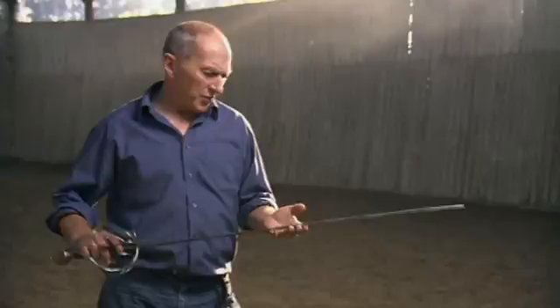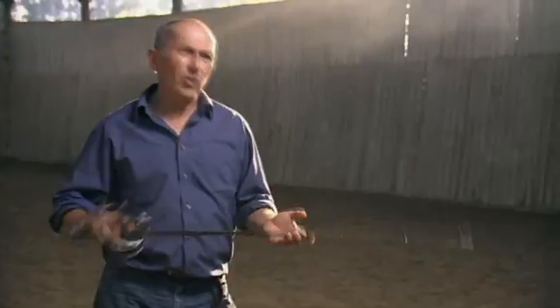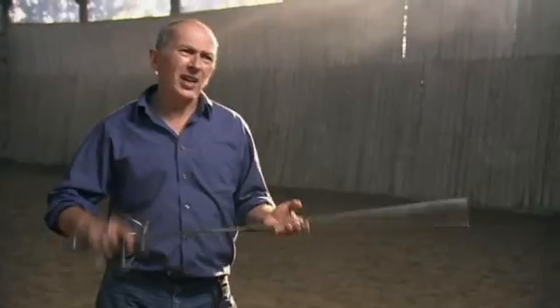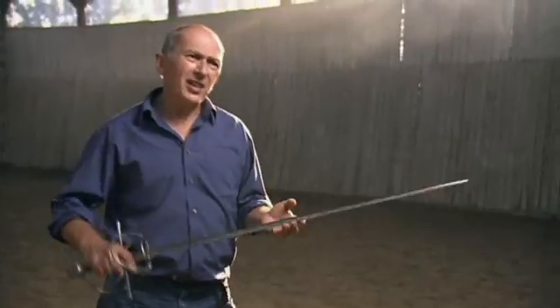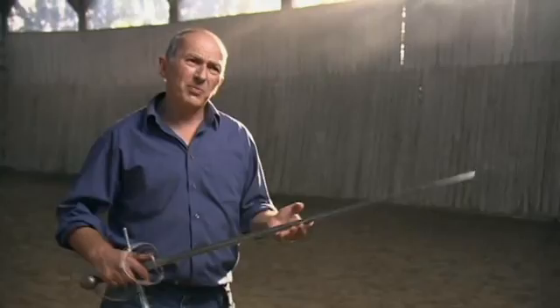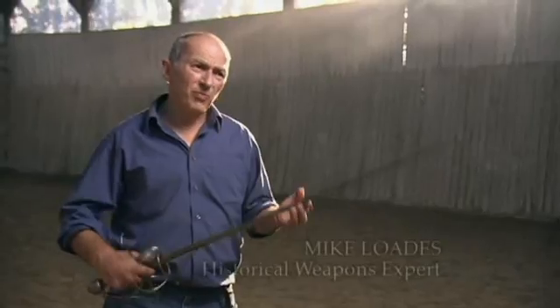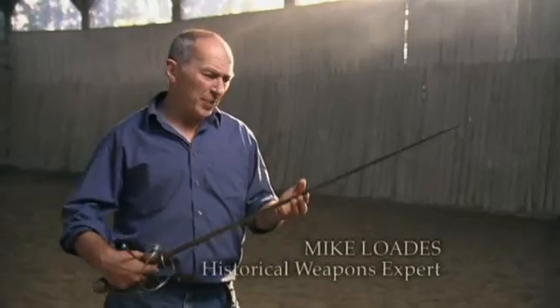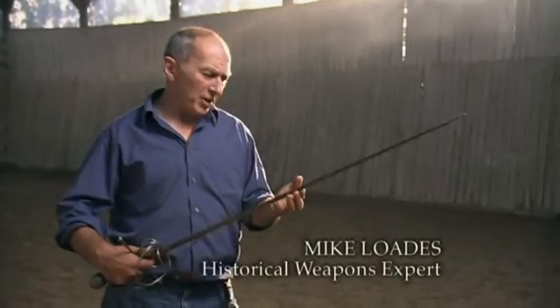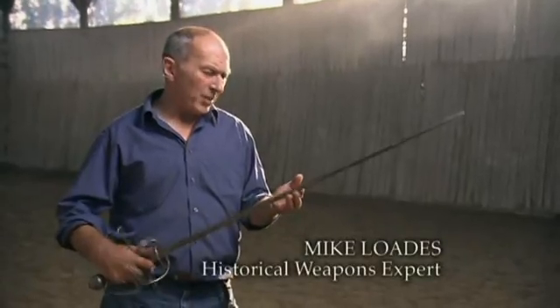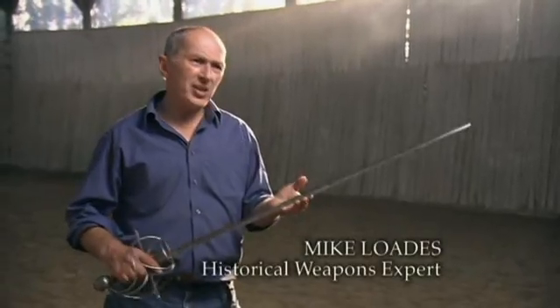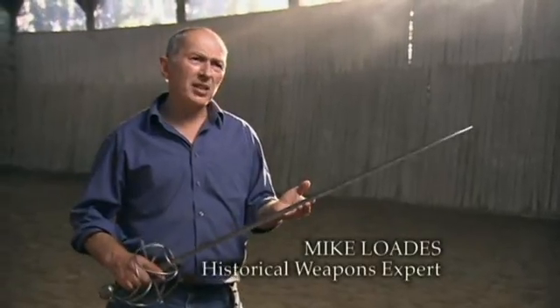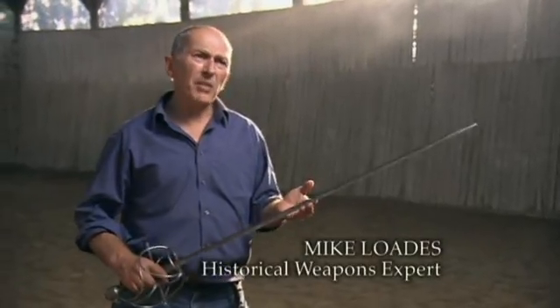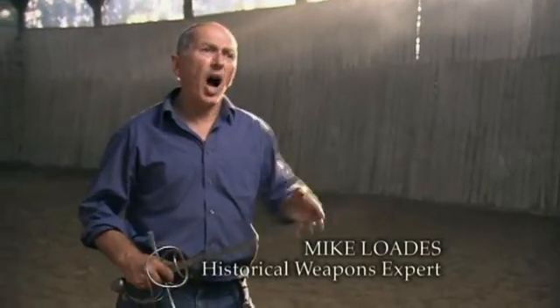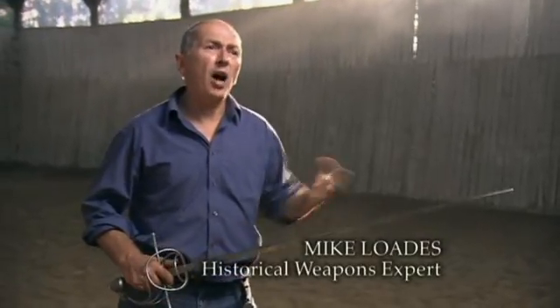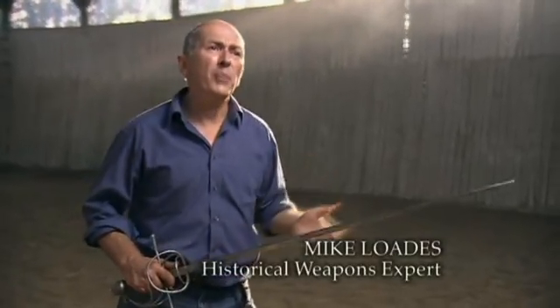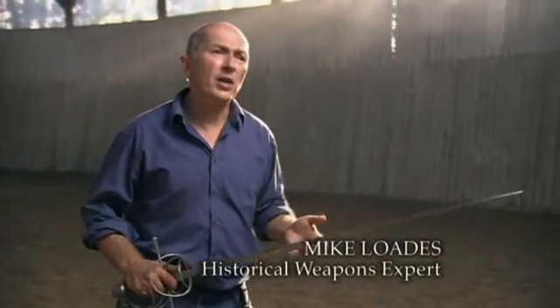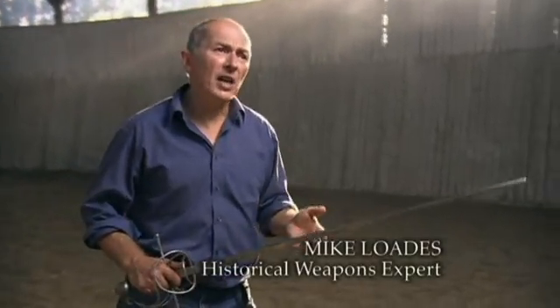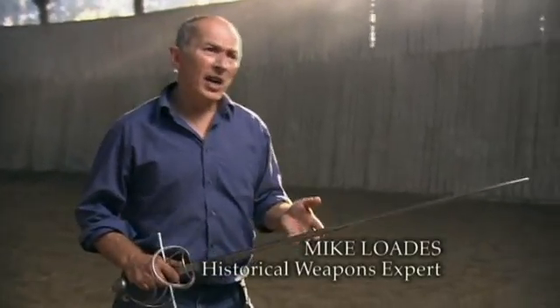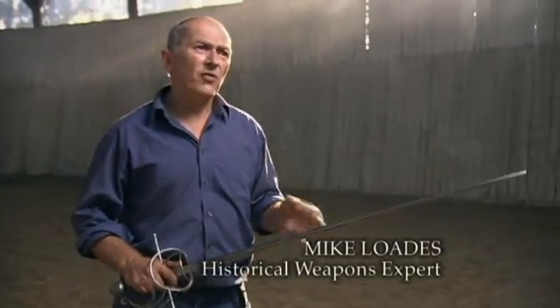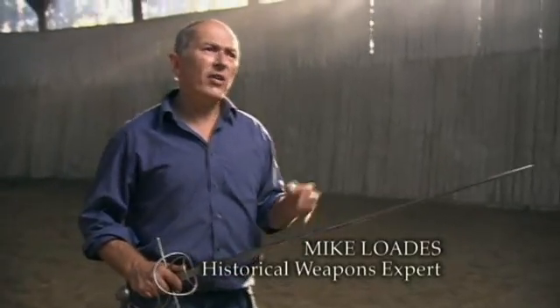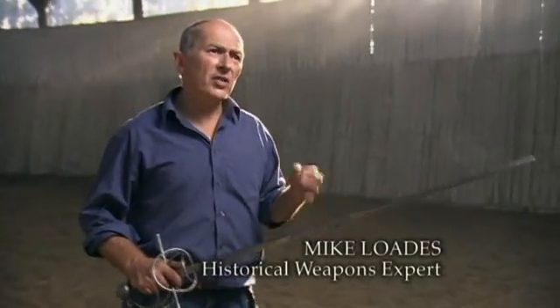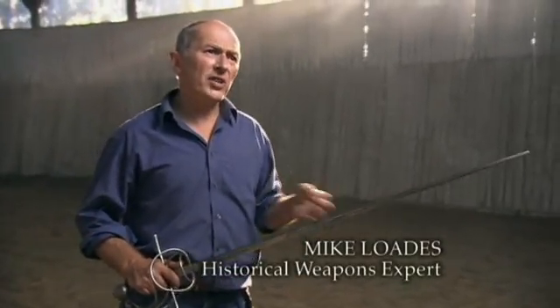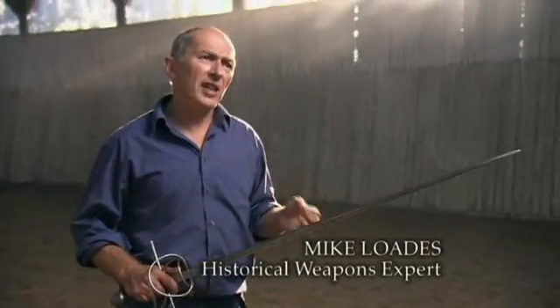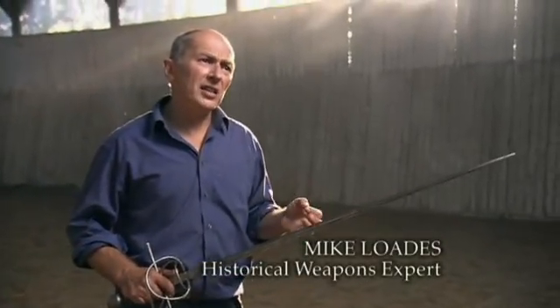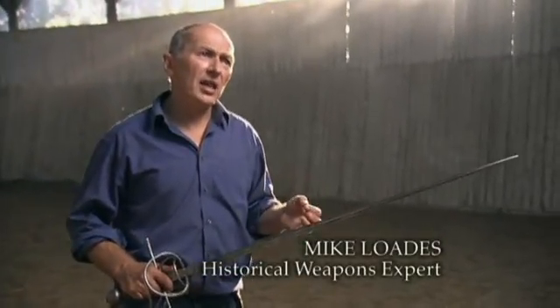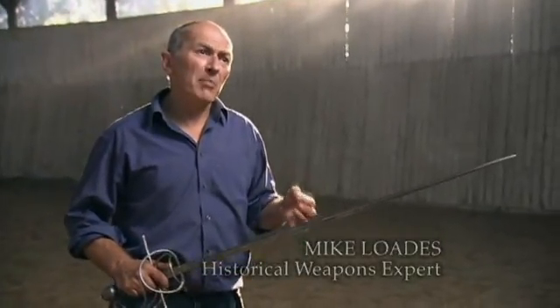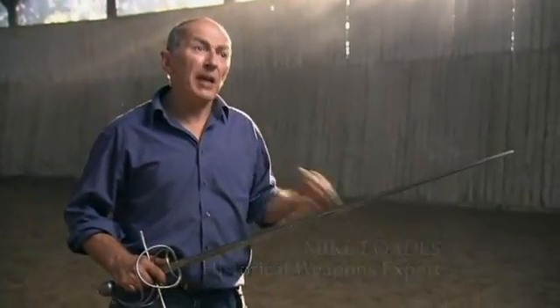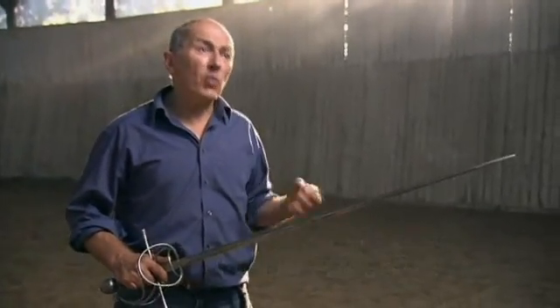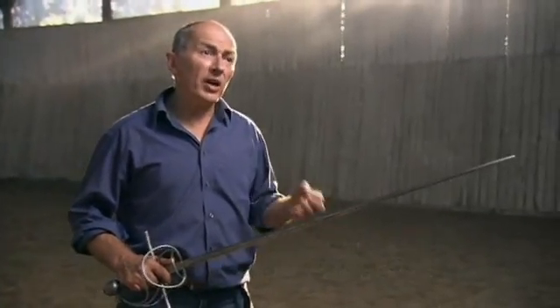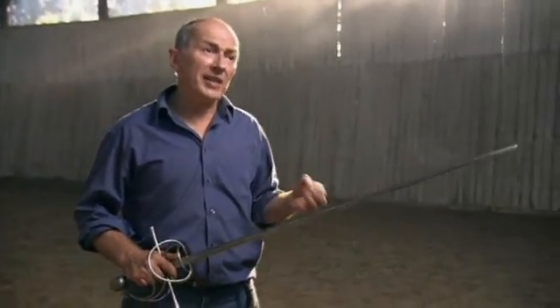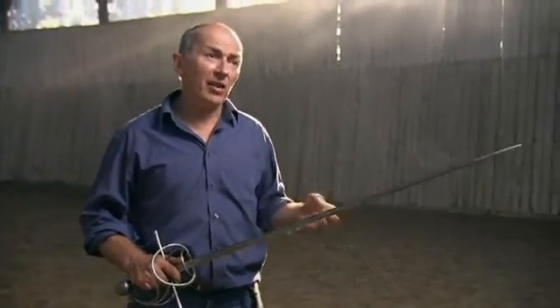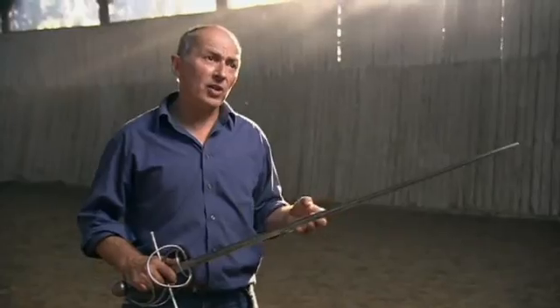Swords like this — rapiers — represented a high point in a very sophisticated metalworking technology.